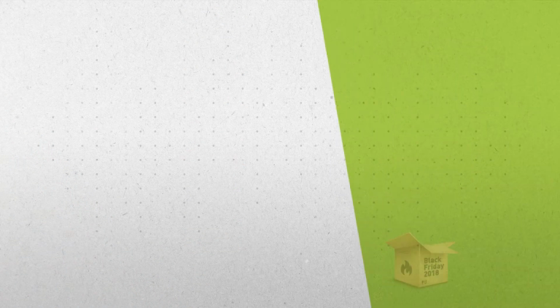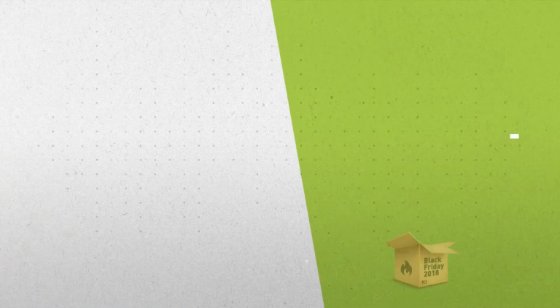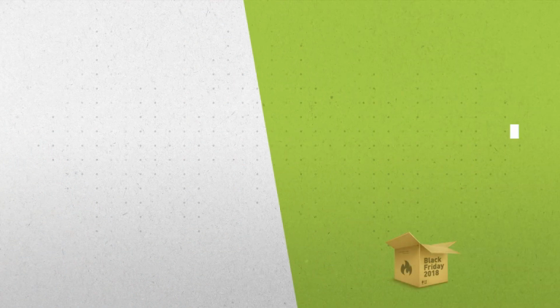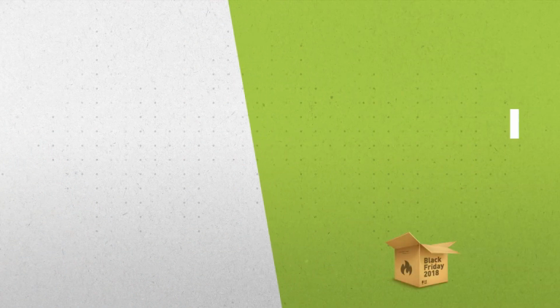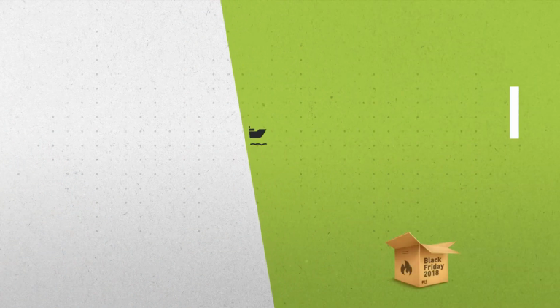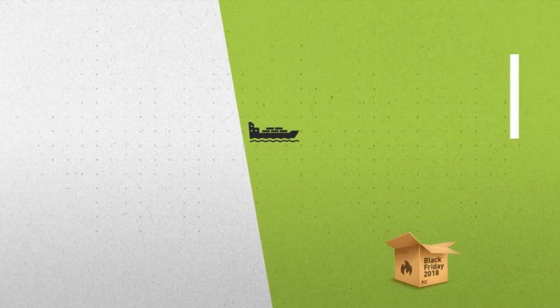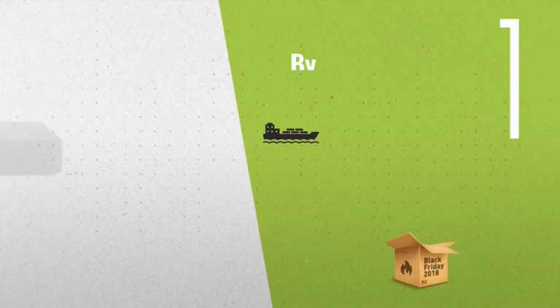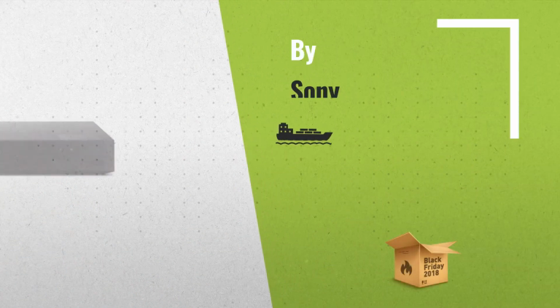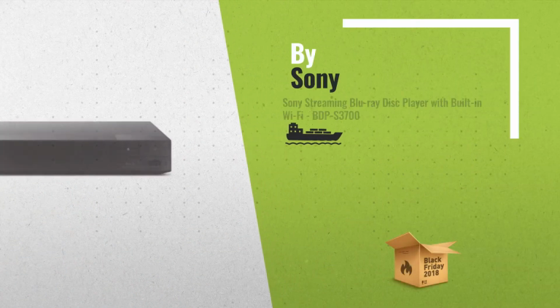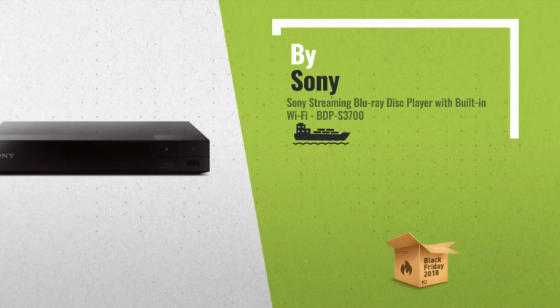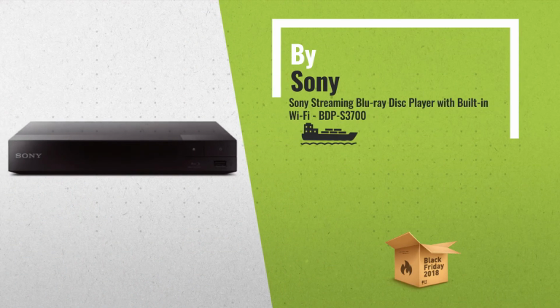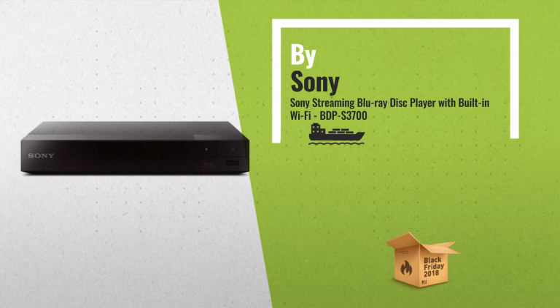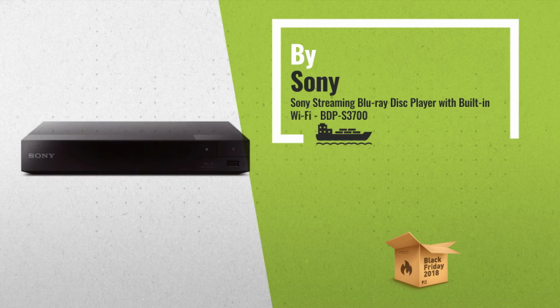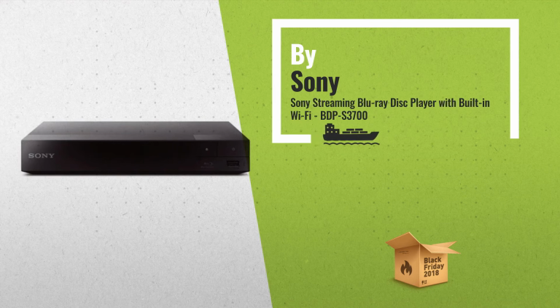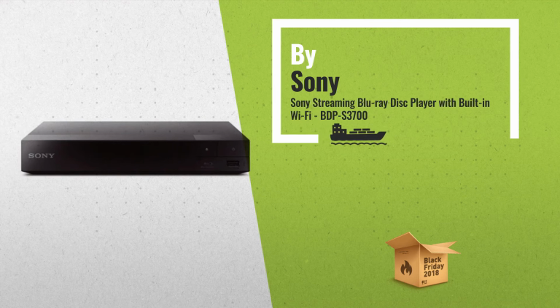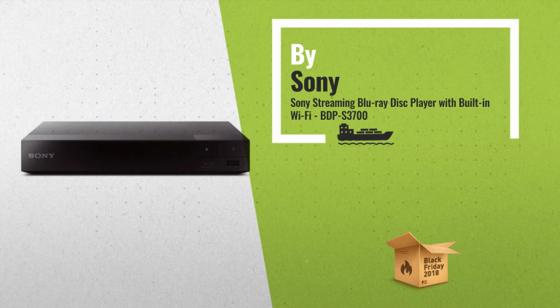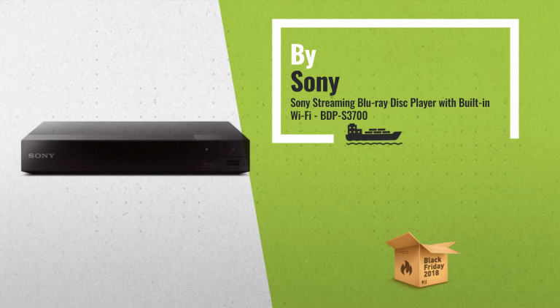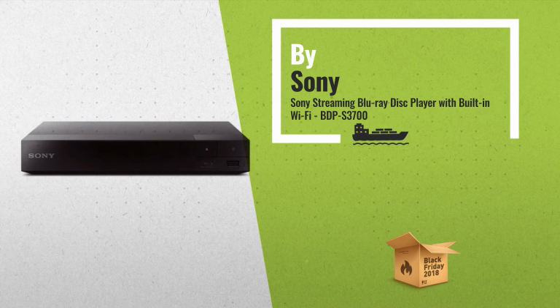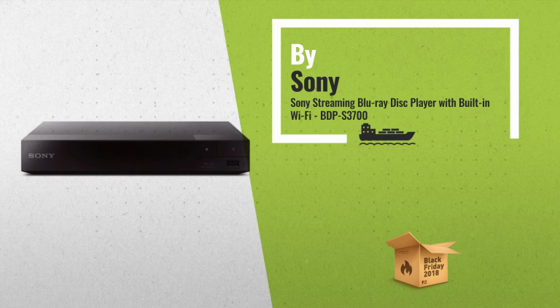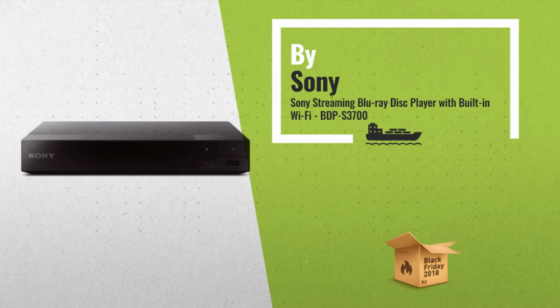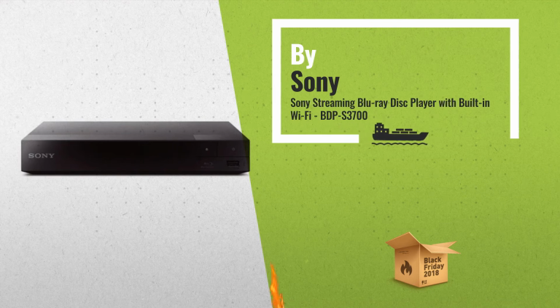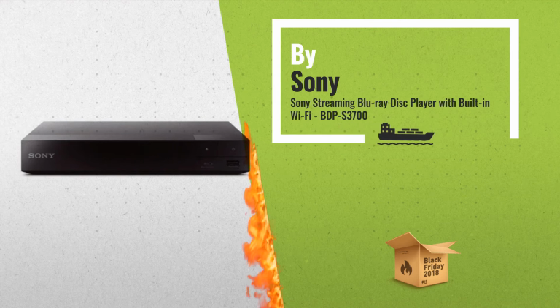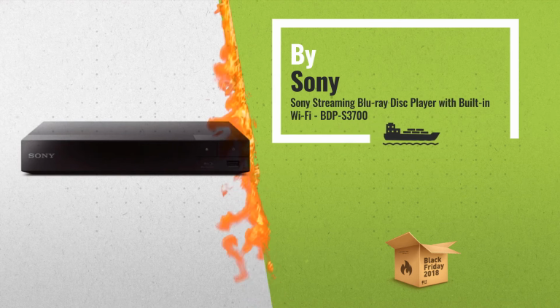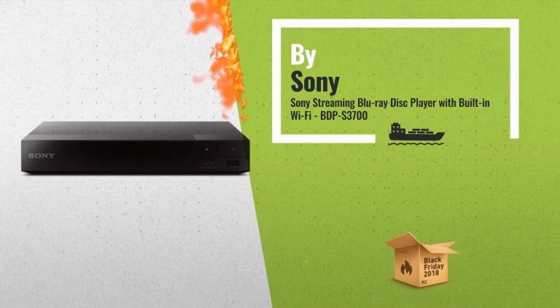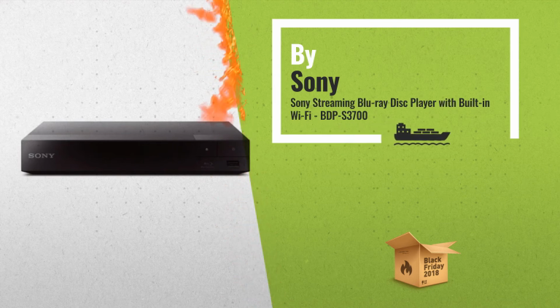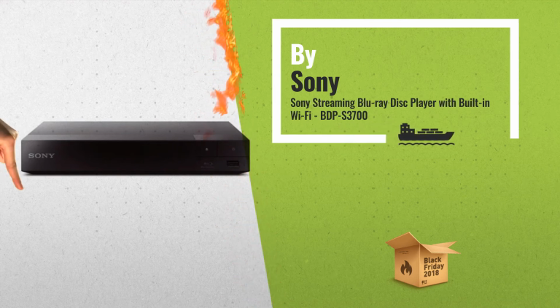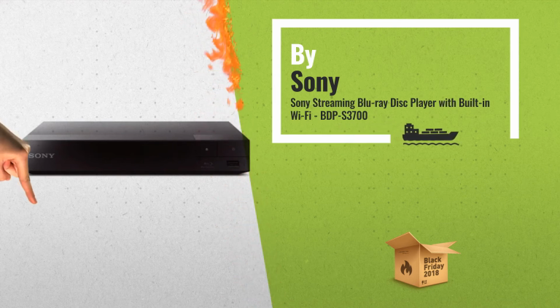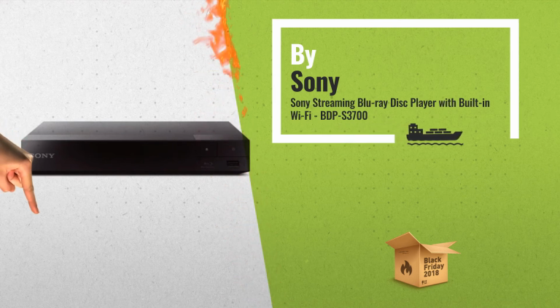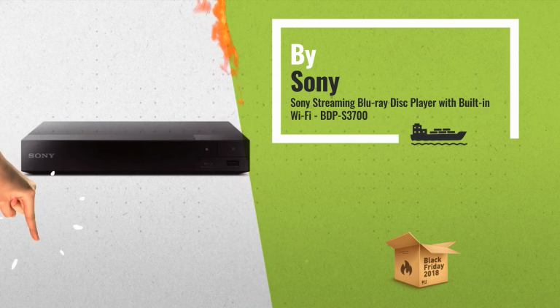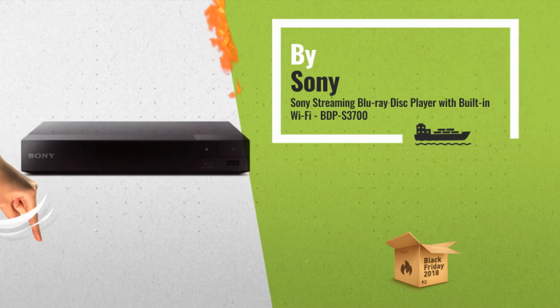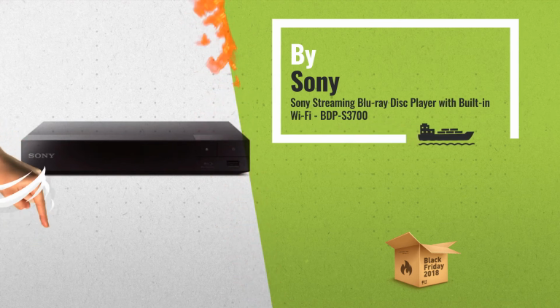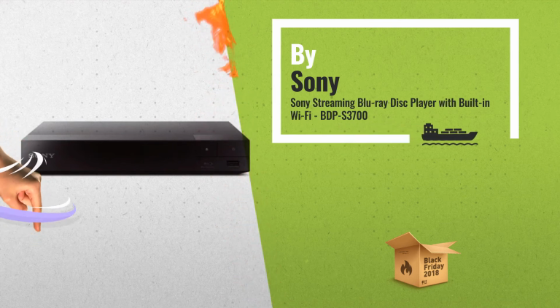Number 3. Make home entertainment exciting with this Sony Blu-ray player with built-in Wi-Fi.